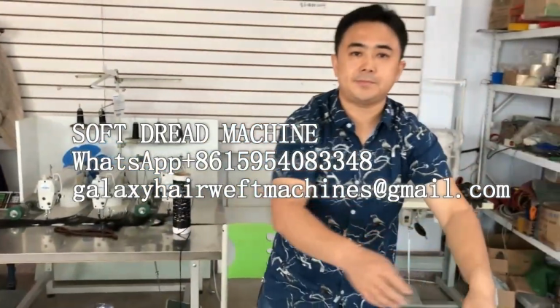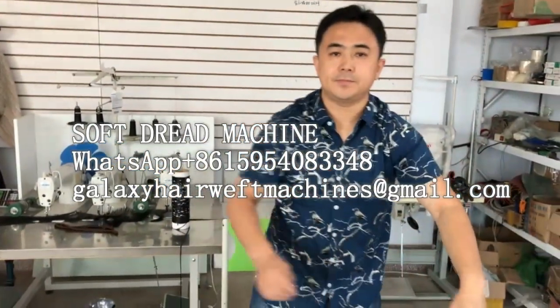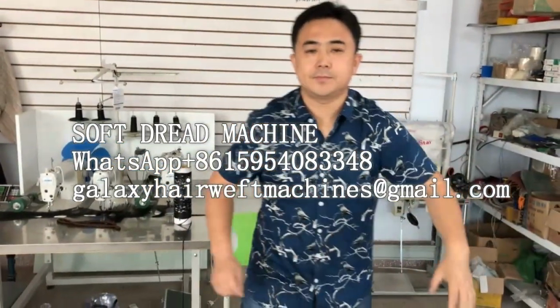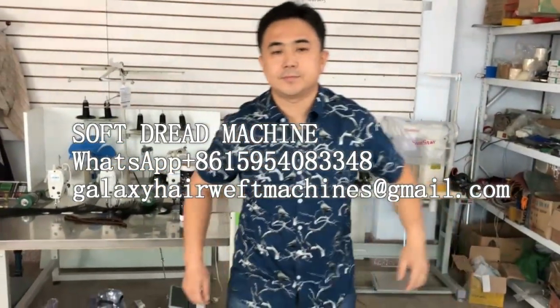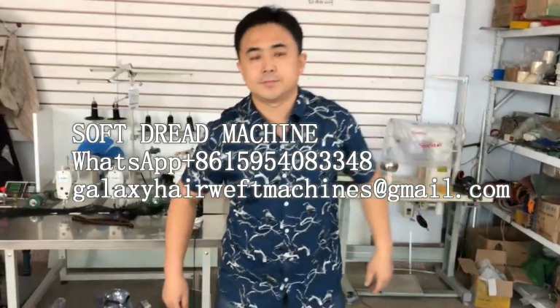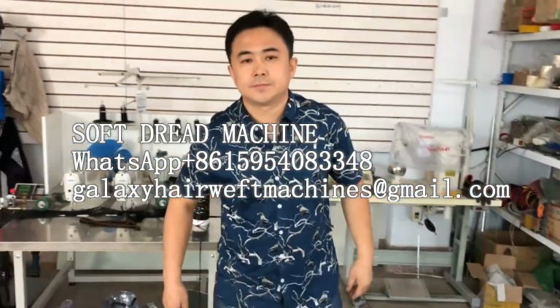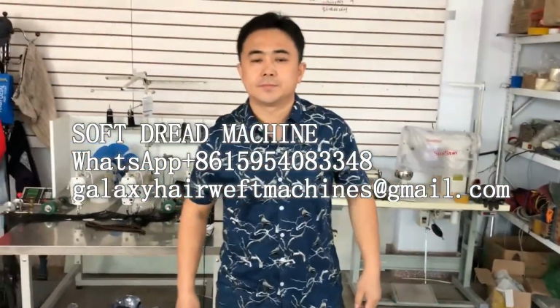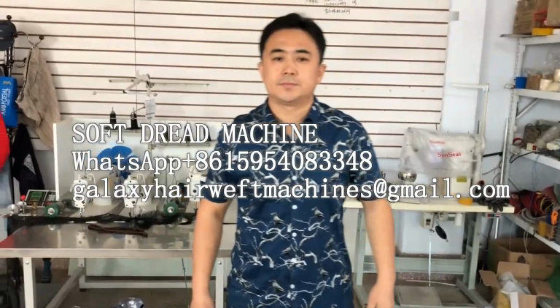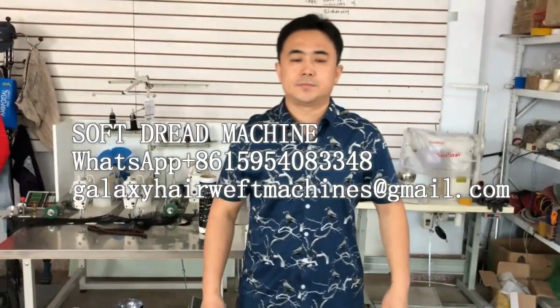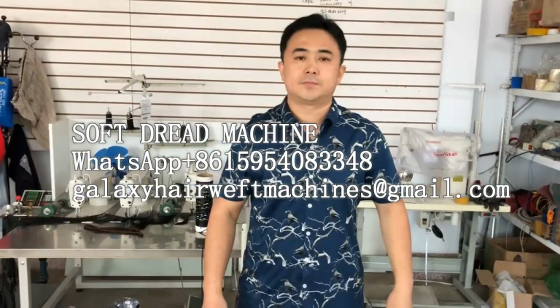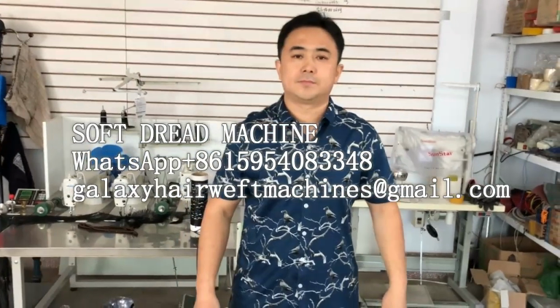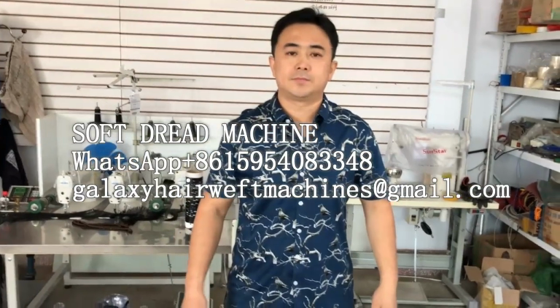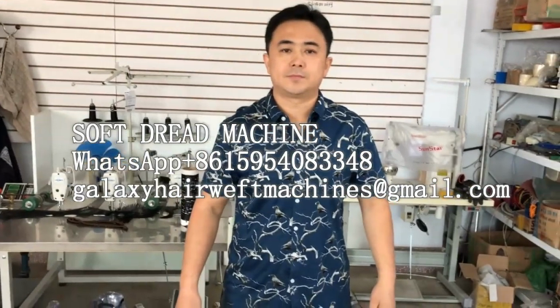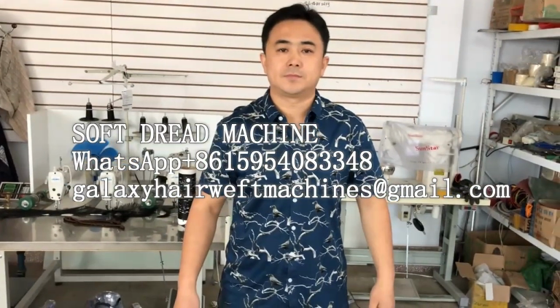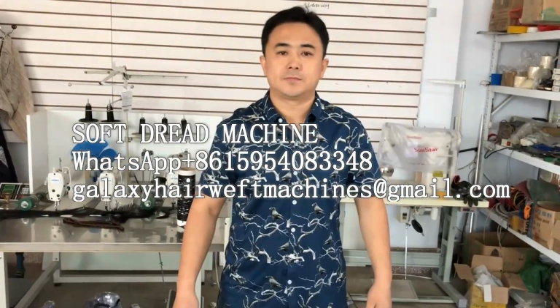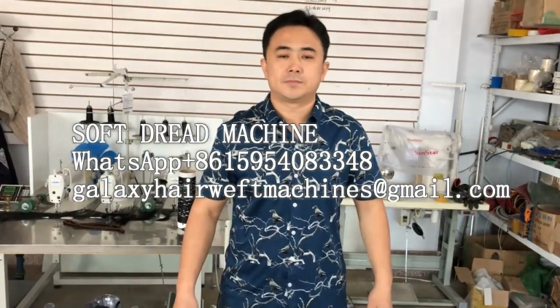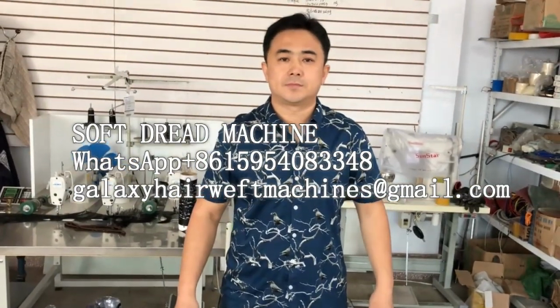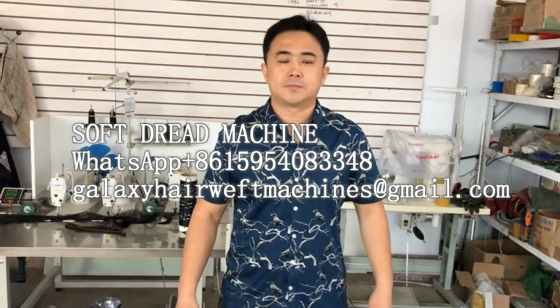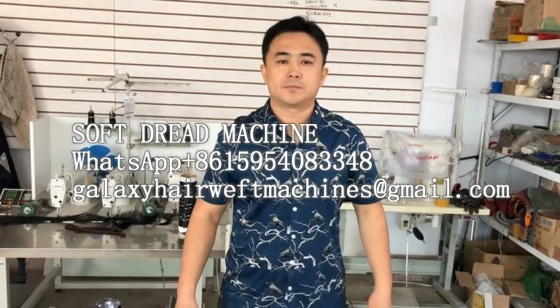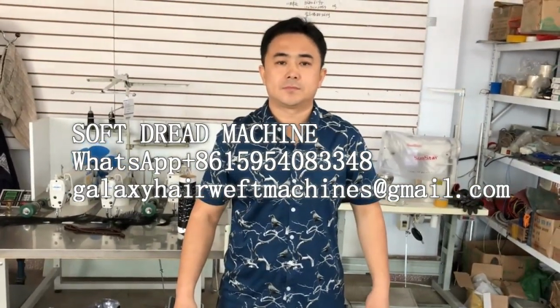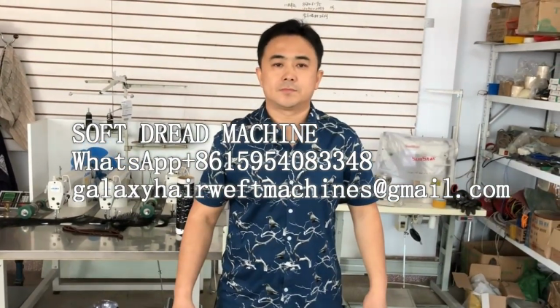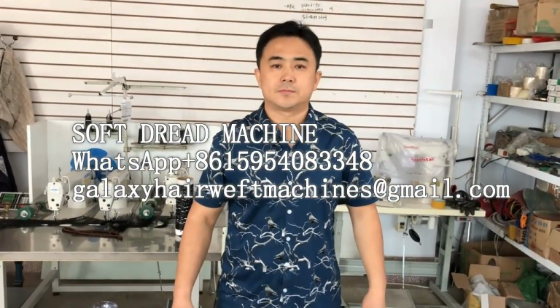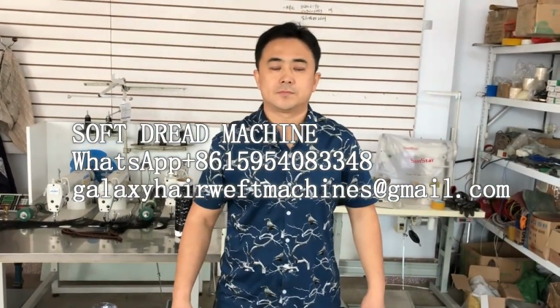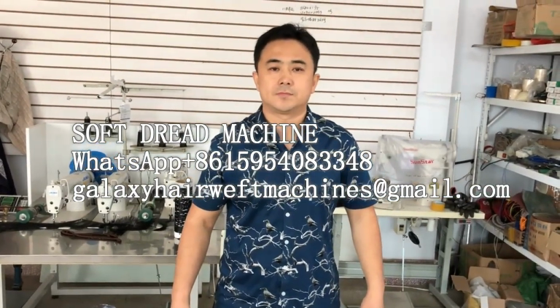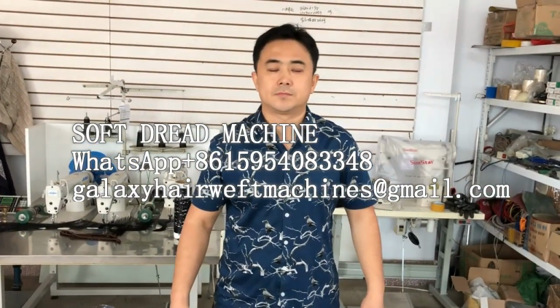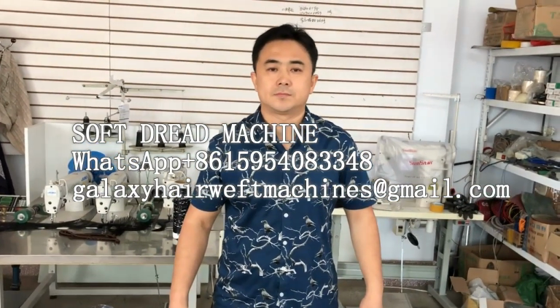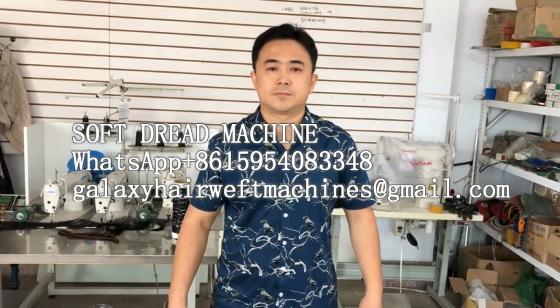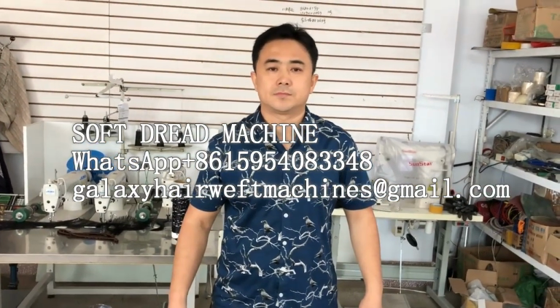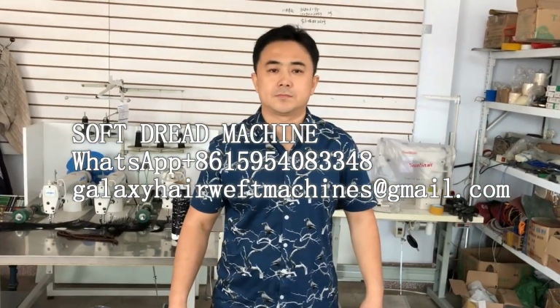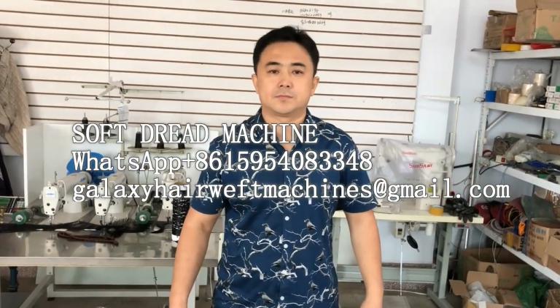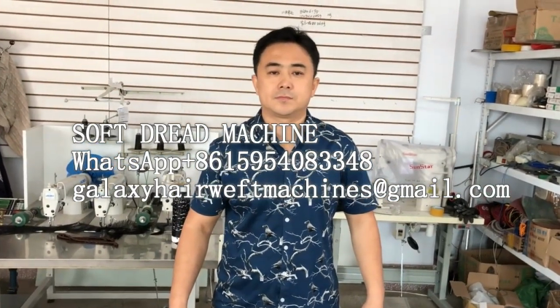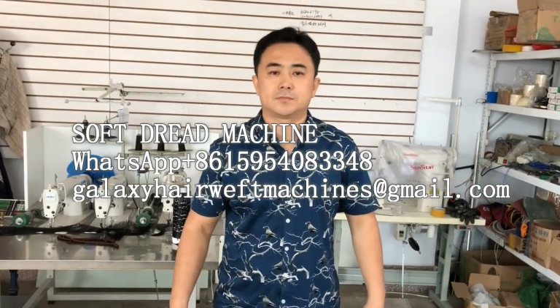This is from Galaxy Weft machine. For more information, please visit our website. Thank you.